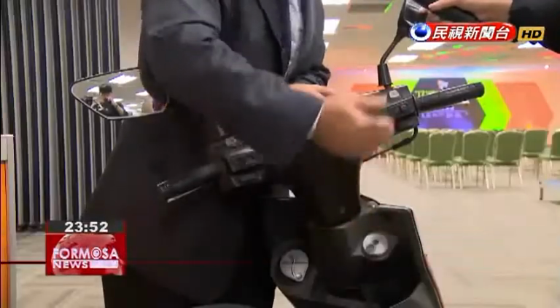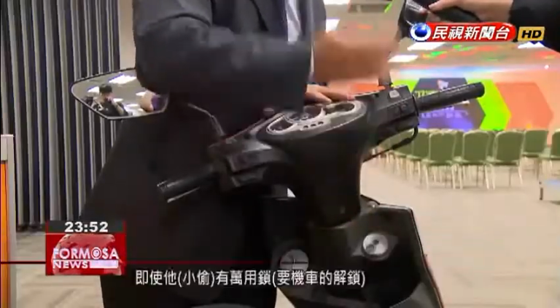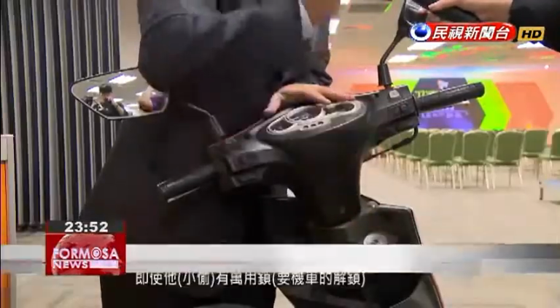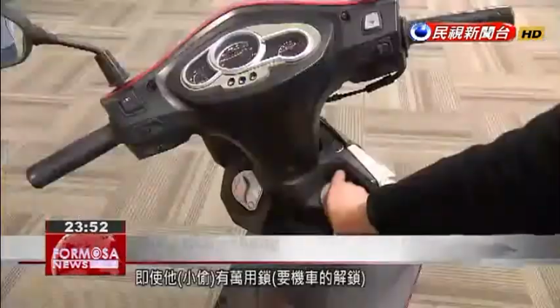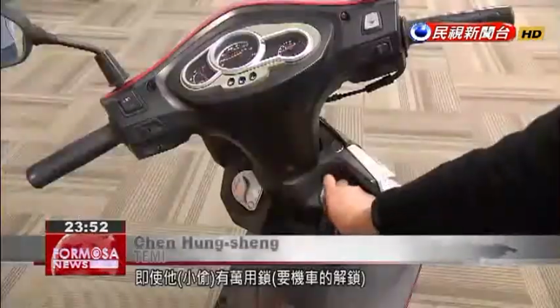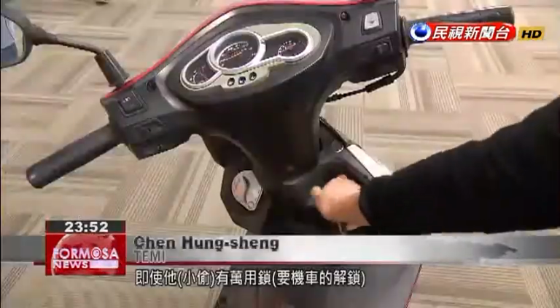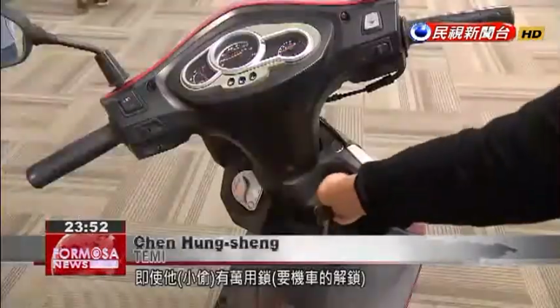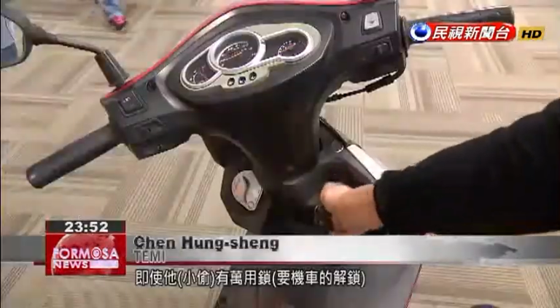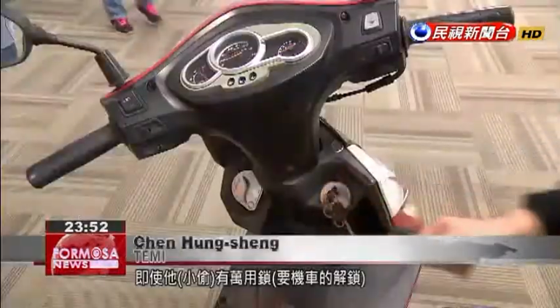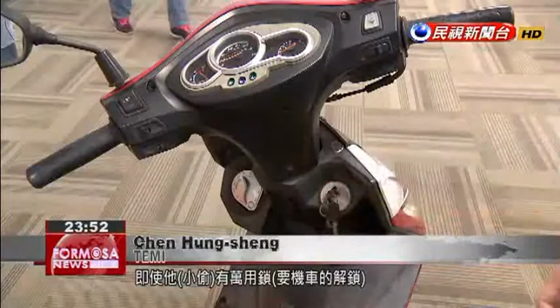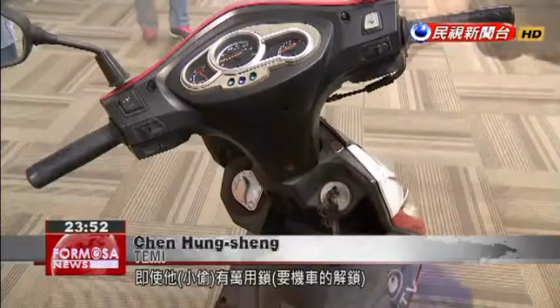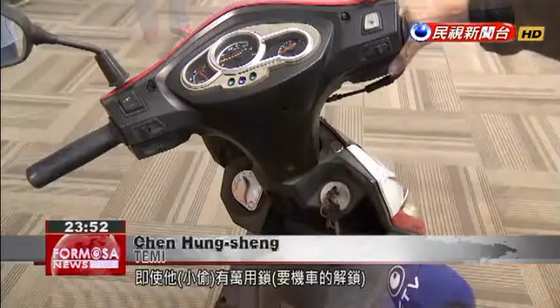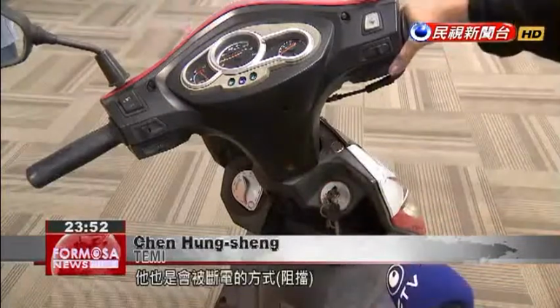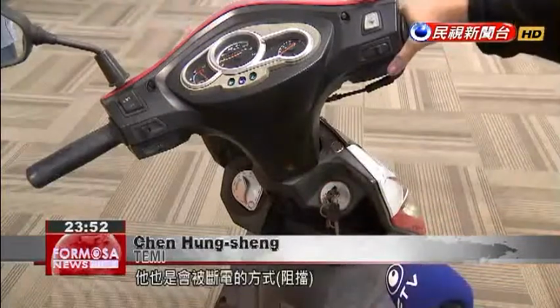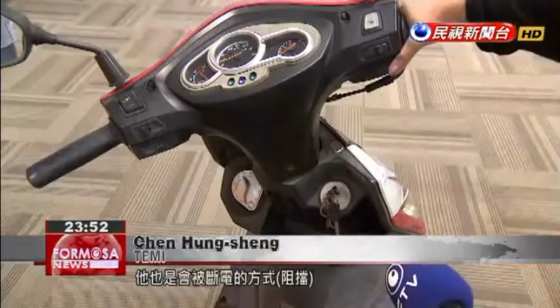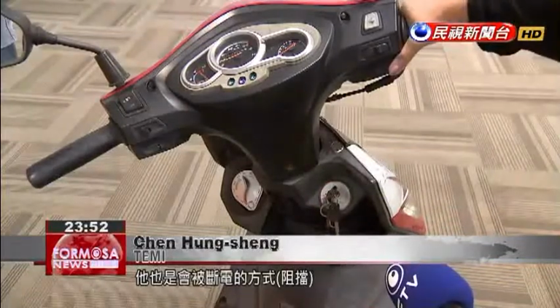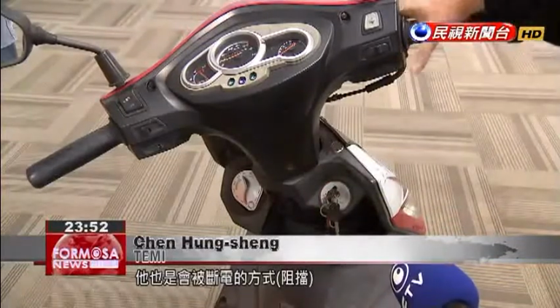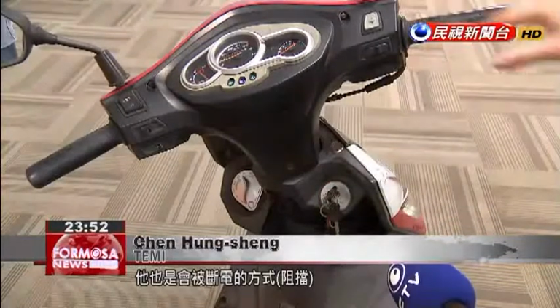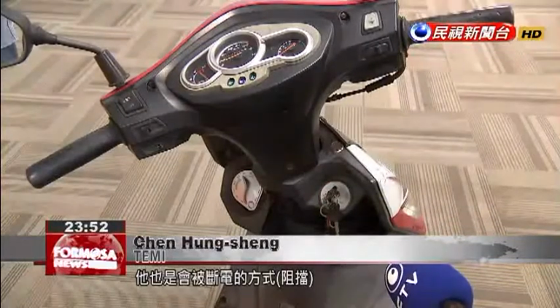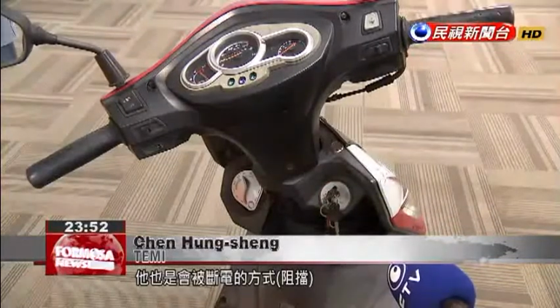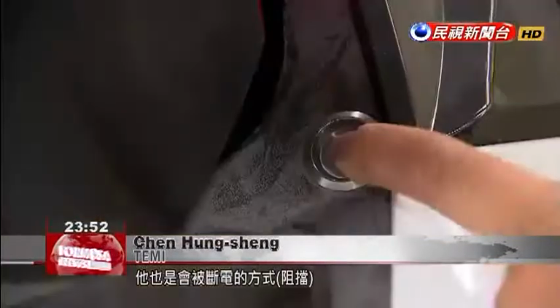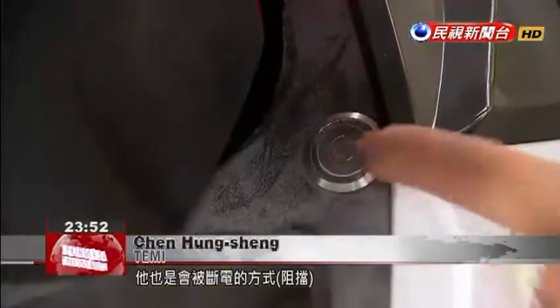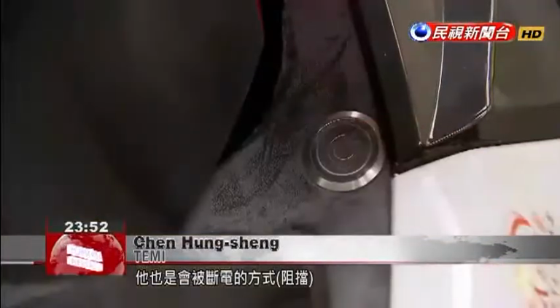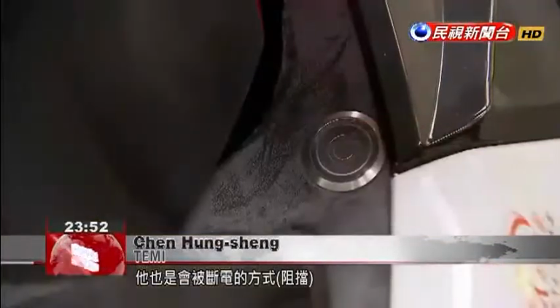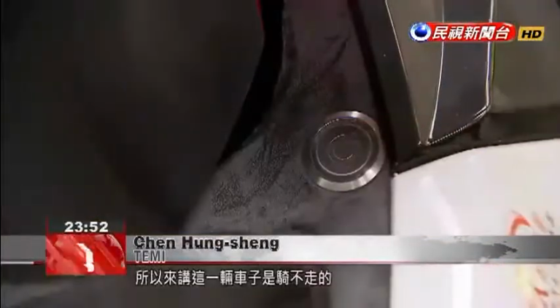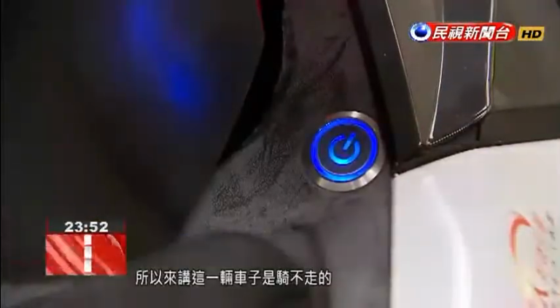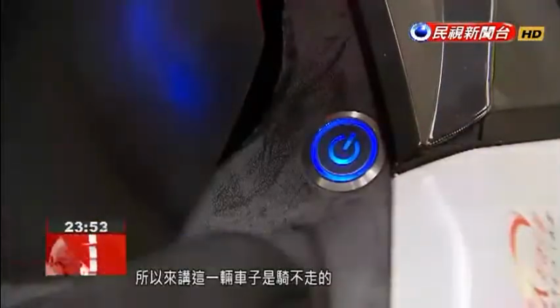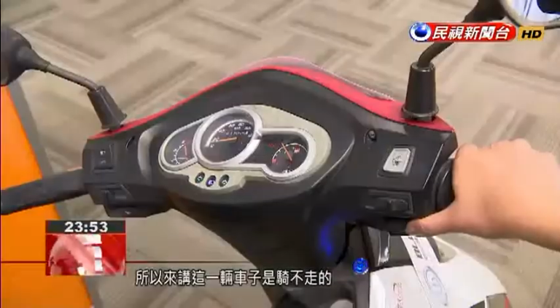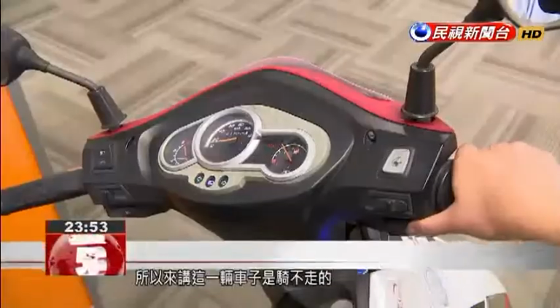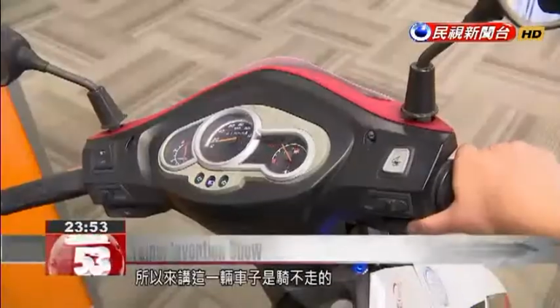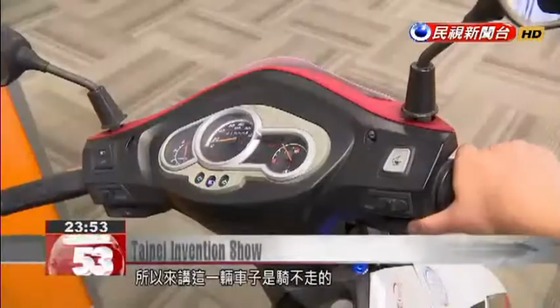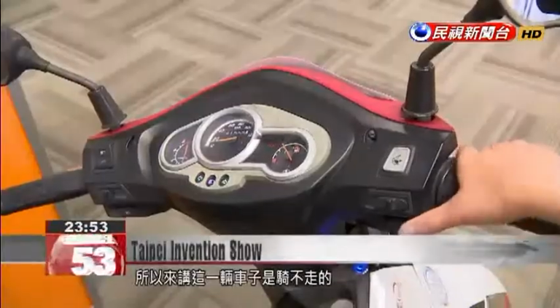Even if a thief has a master key, this system will block them by cutting the power off so they can't ride the bike away.